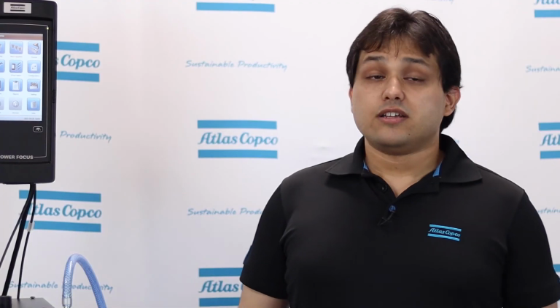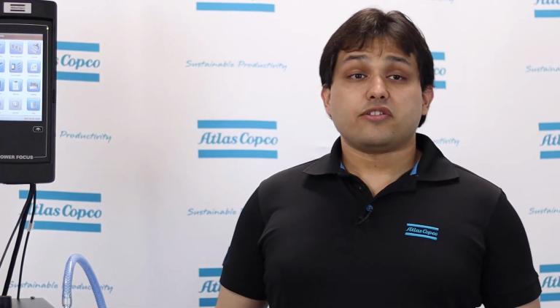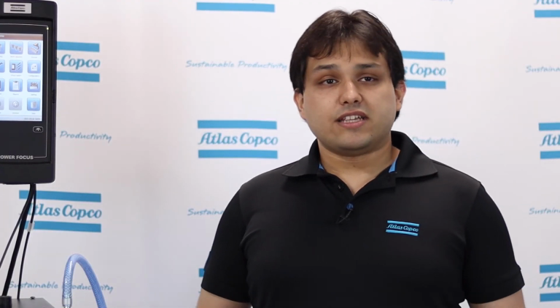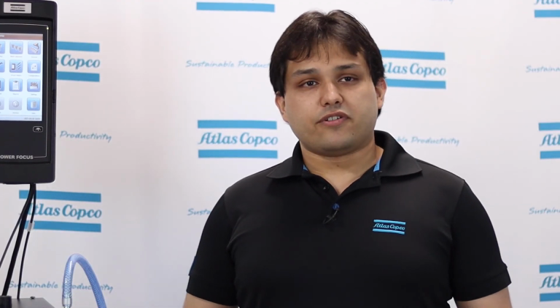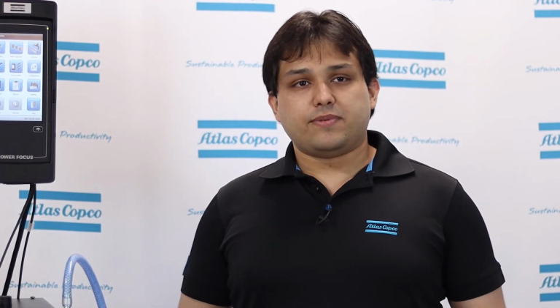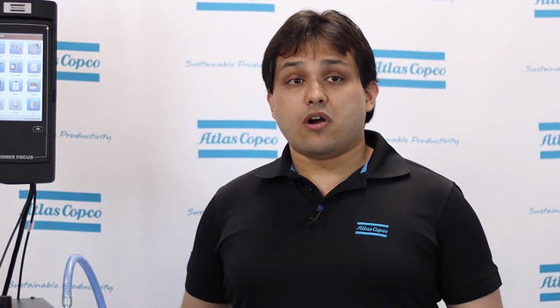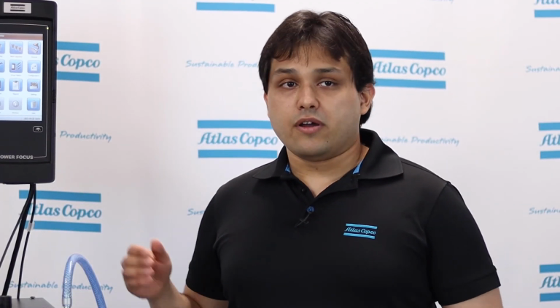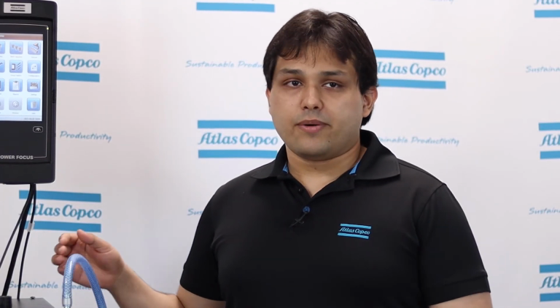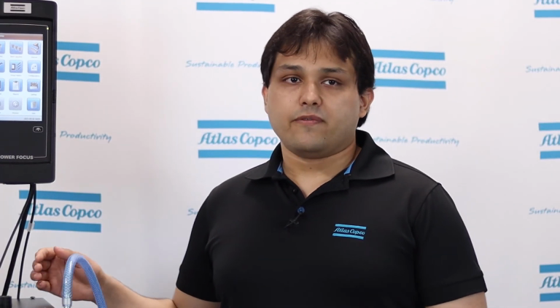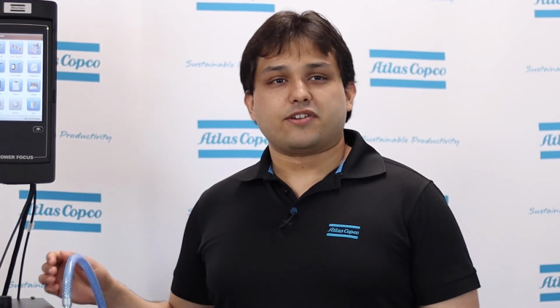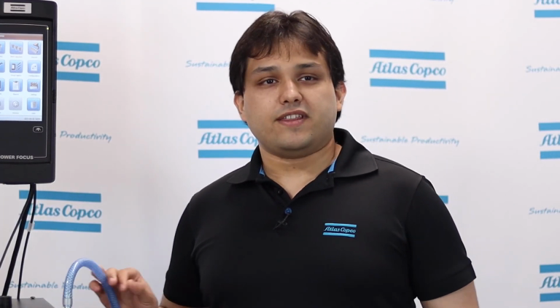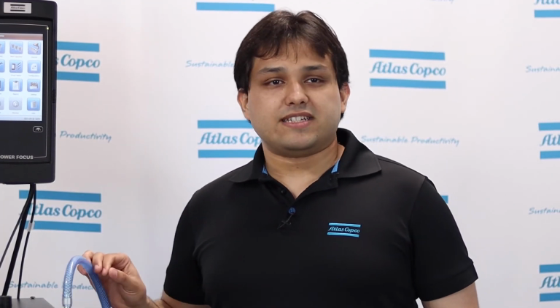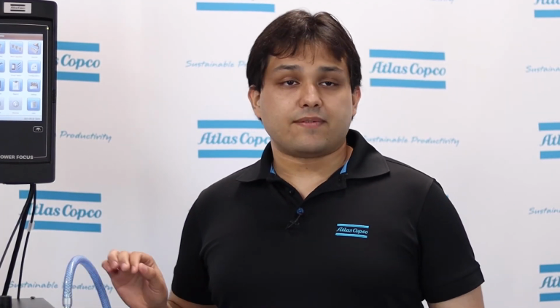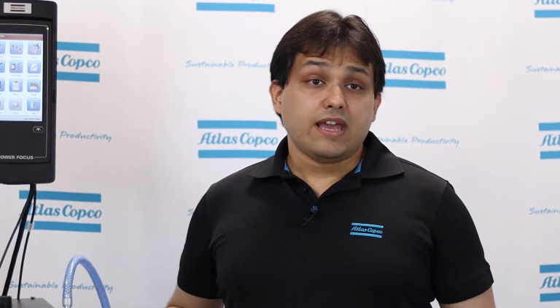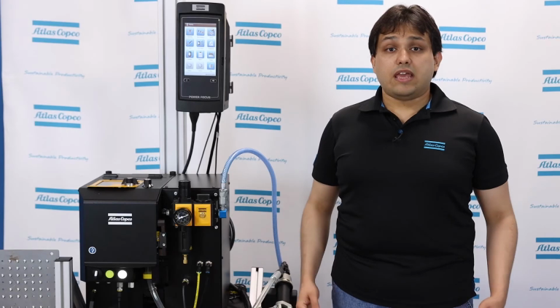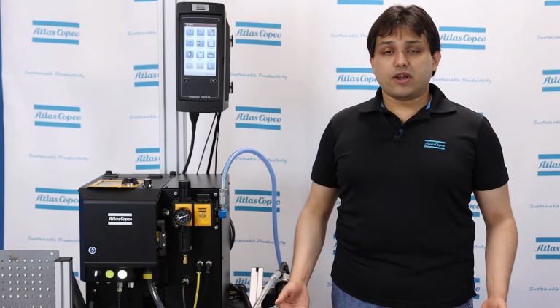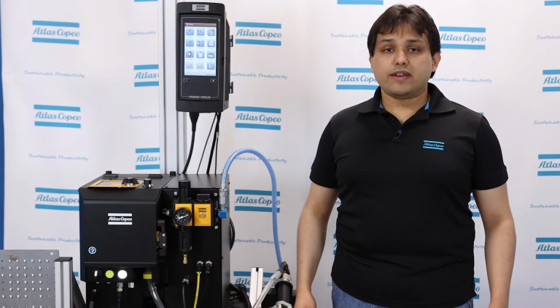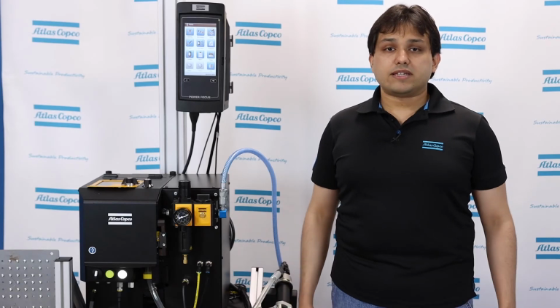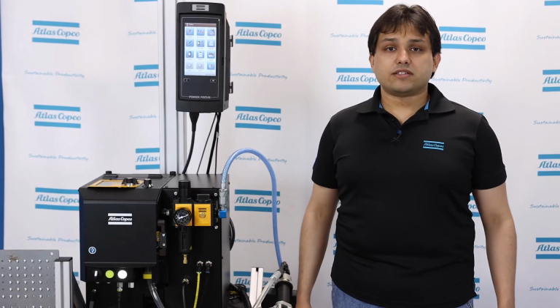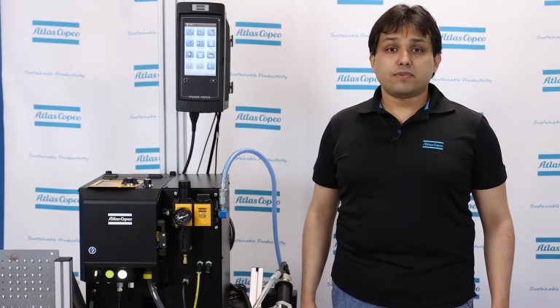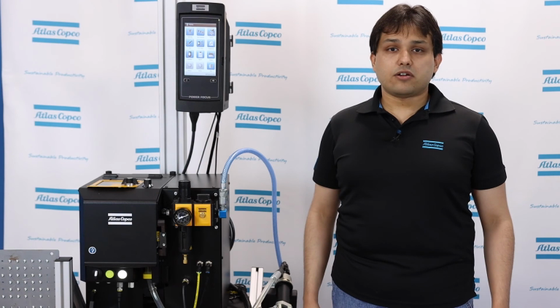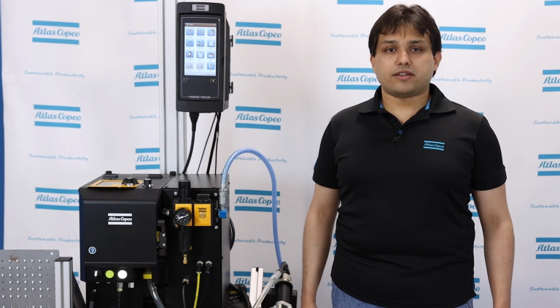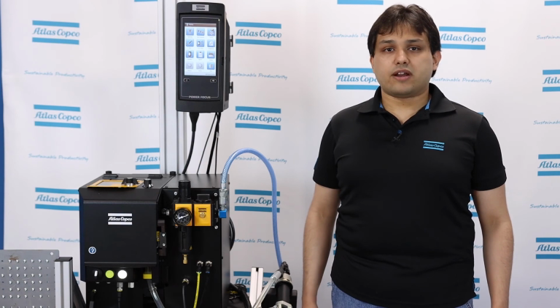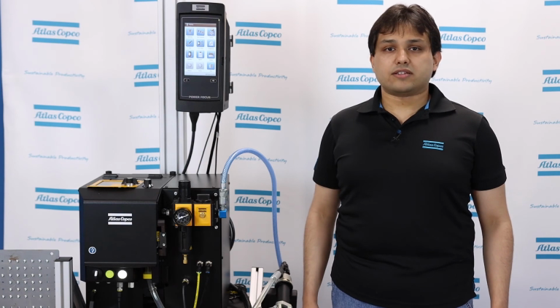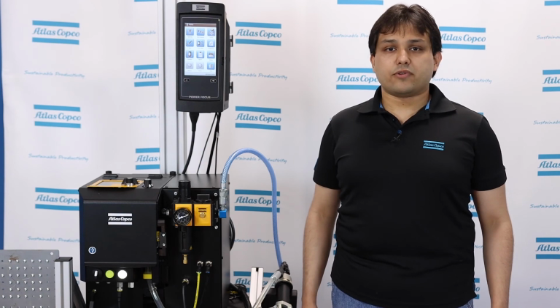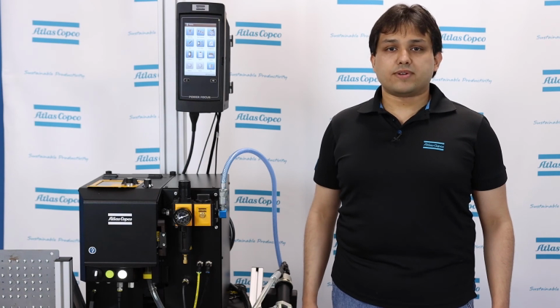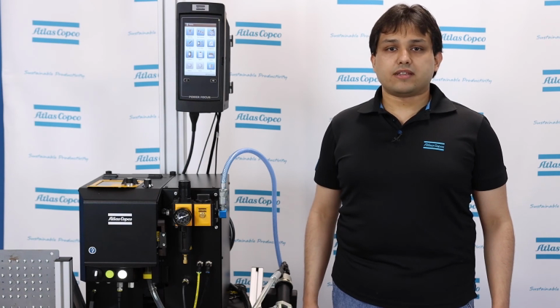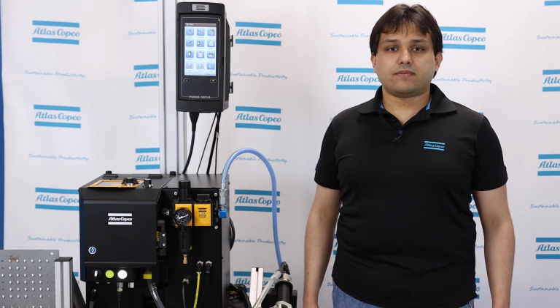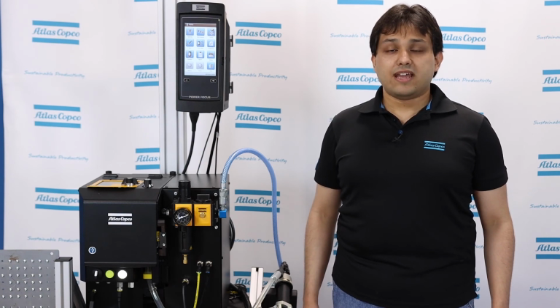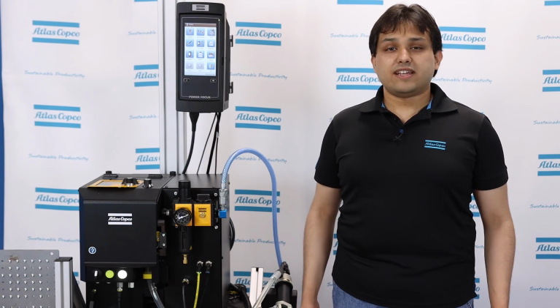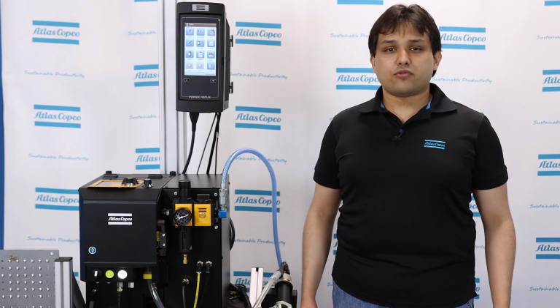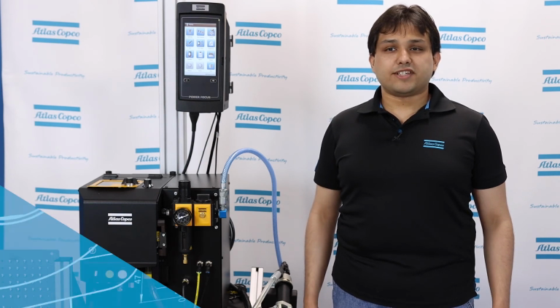That's it for this overview of the Atlas Copco Screw Feeding System. If you have any questions, please contact your Atlas Copco representative. Thanks for watching.